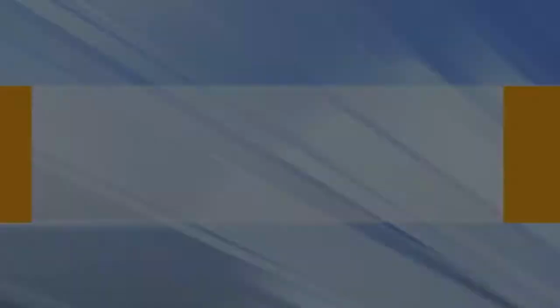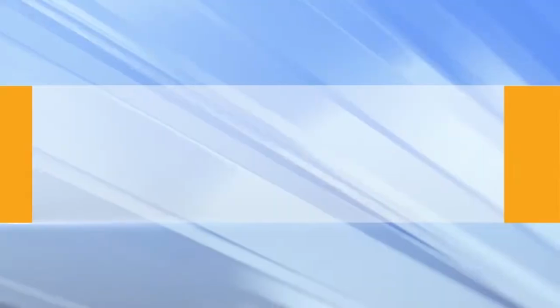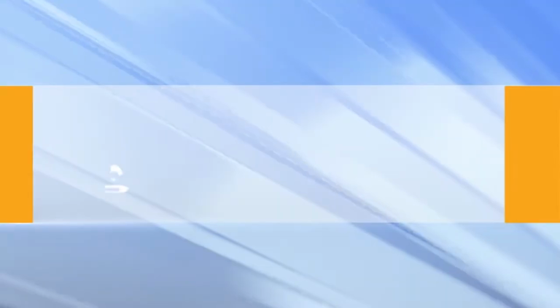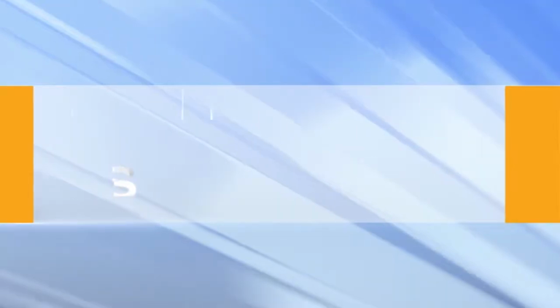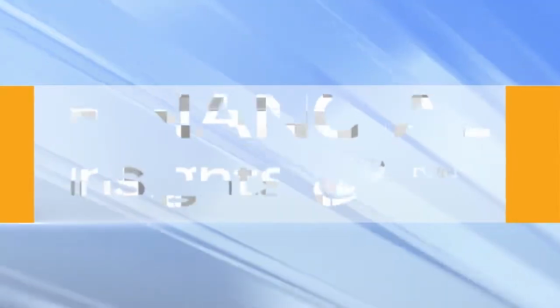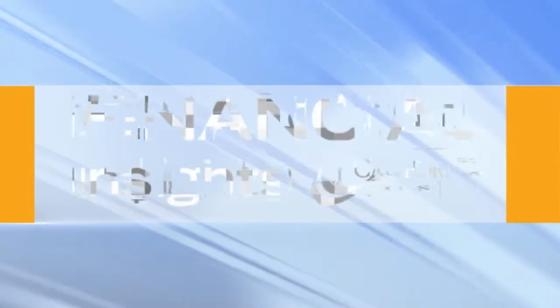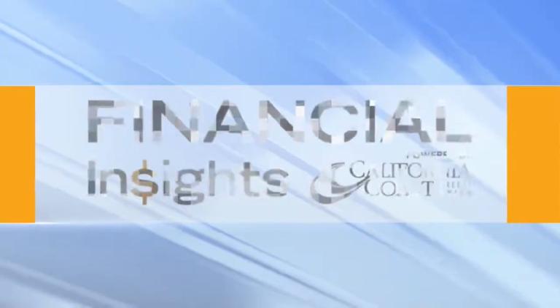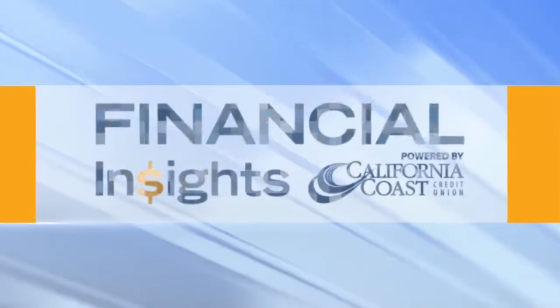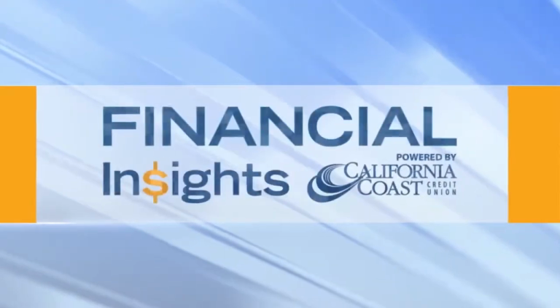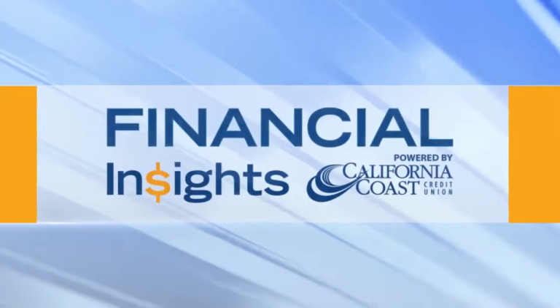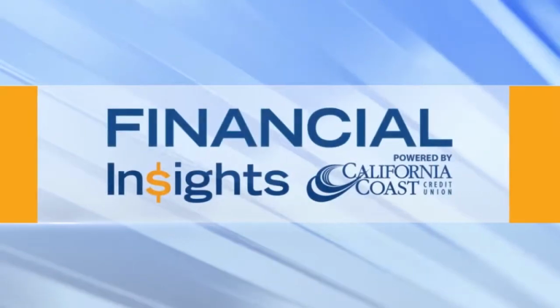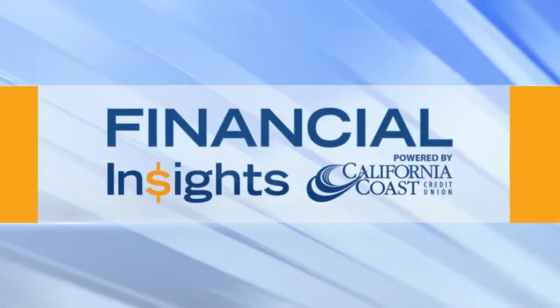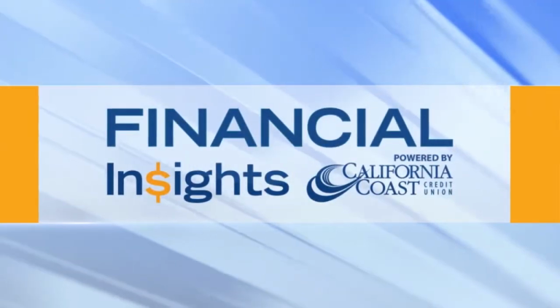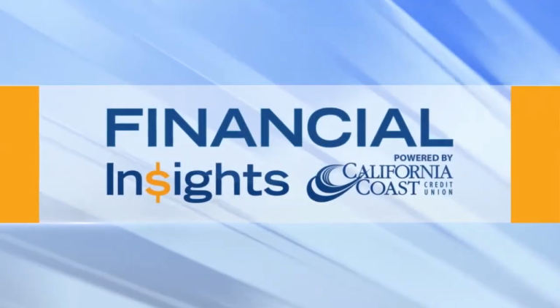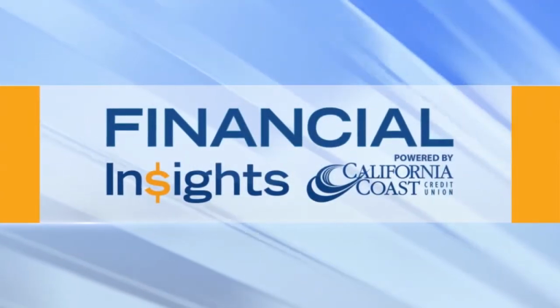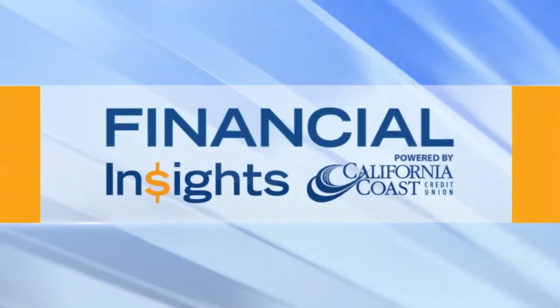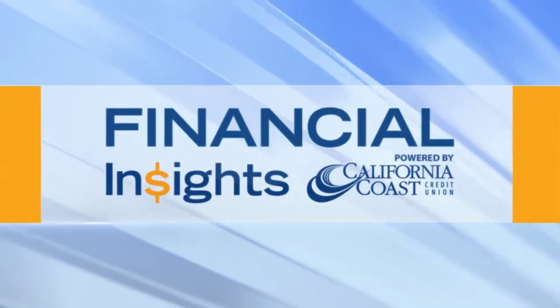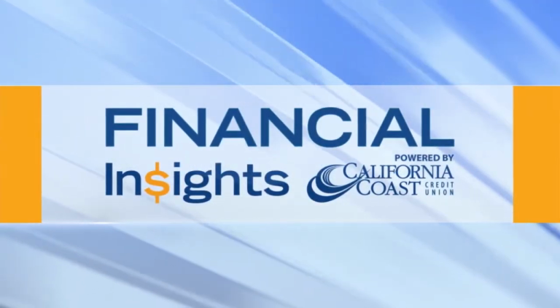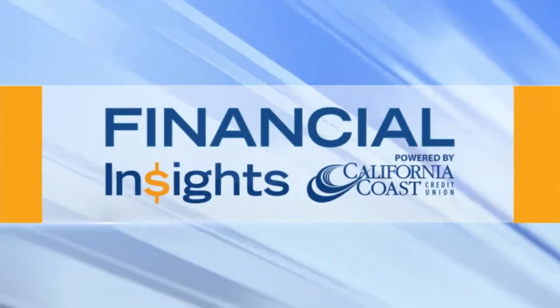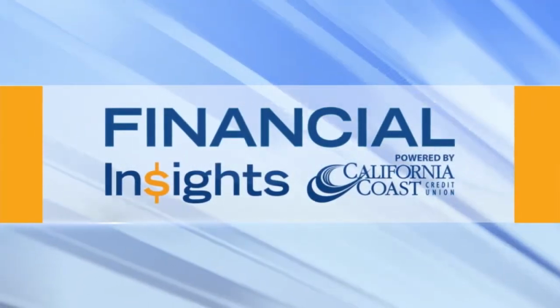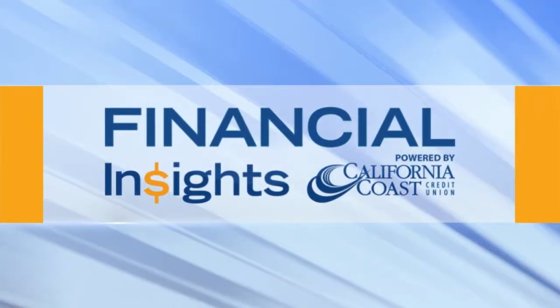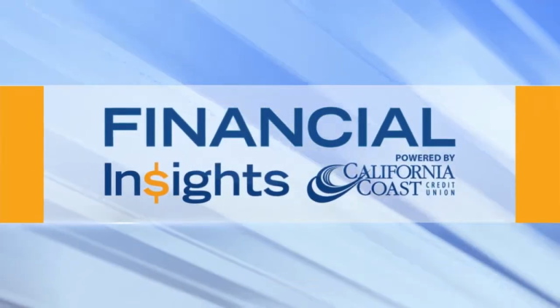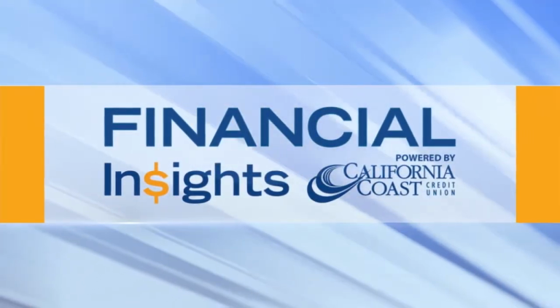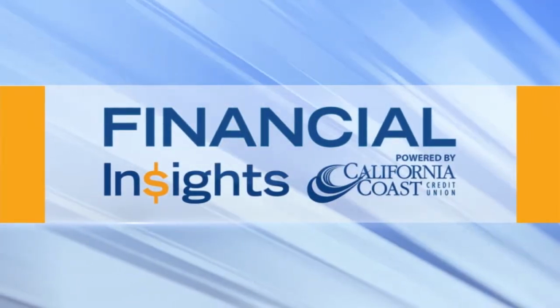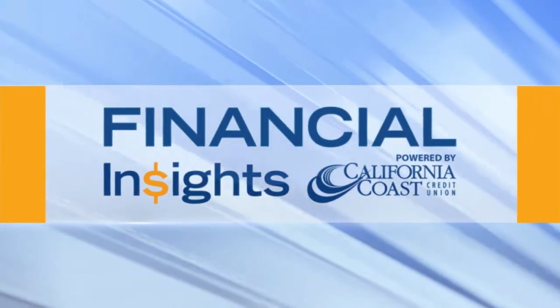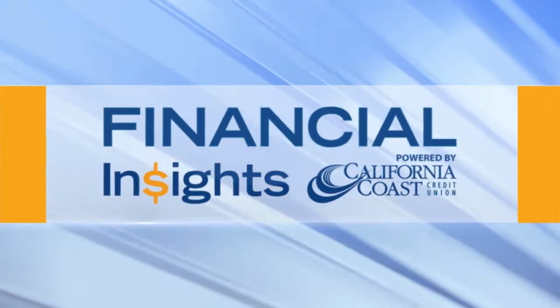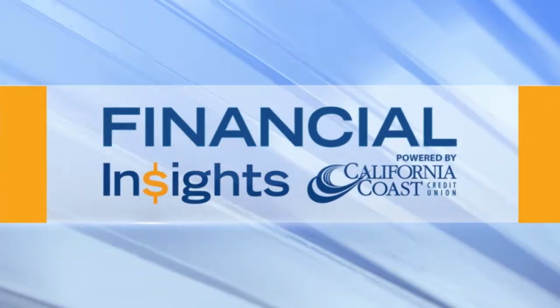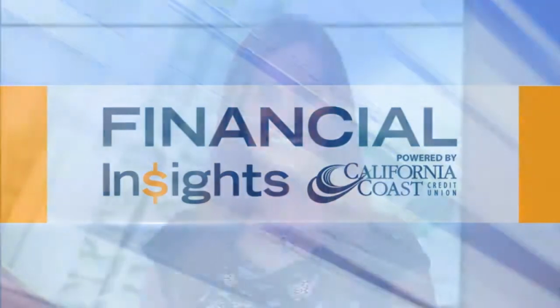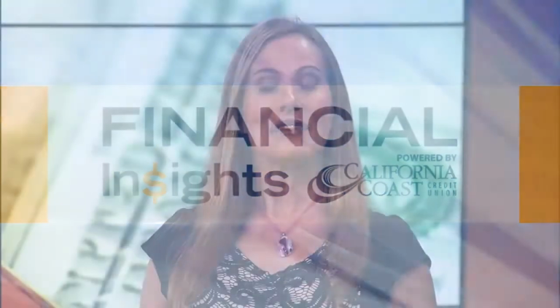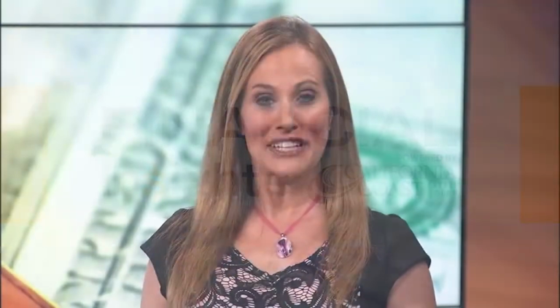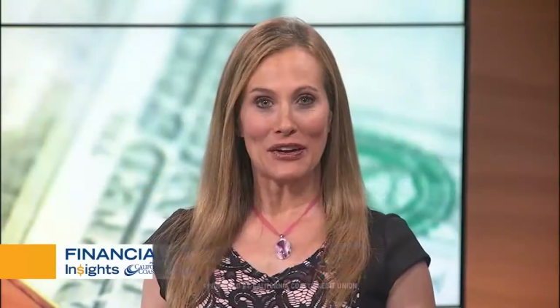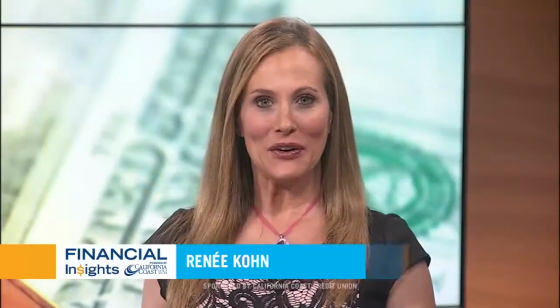And now, Financial Insights, powered by California Coast Credit Union. I'm Renee Cohn.